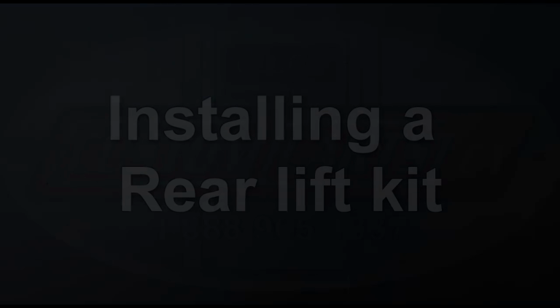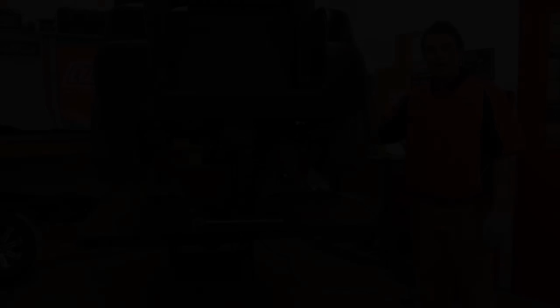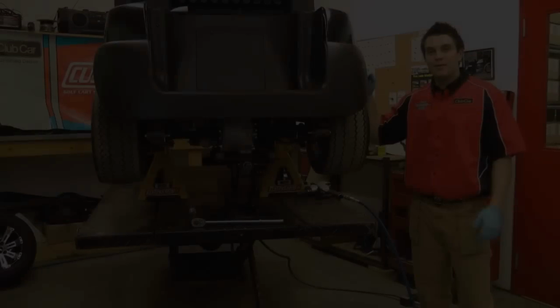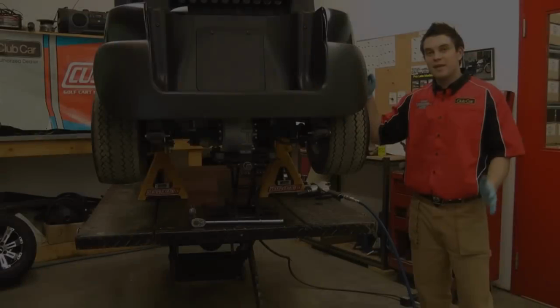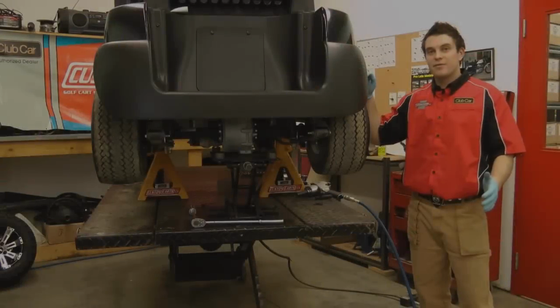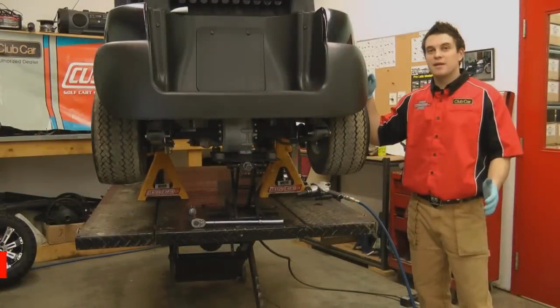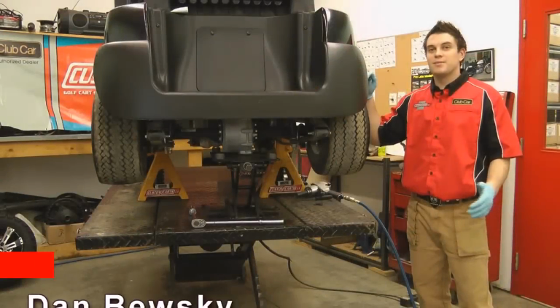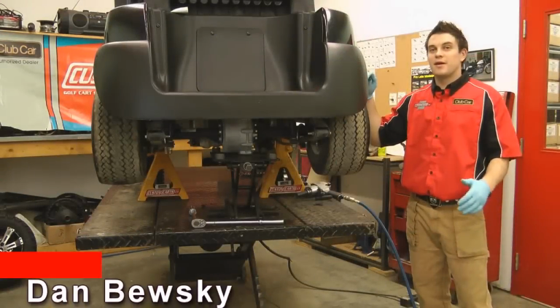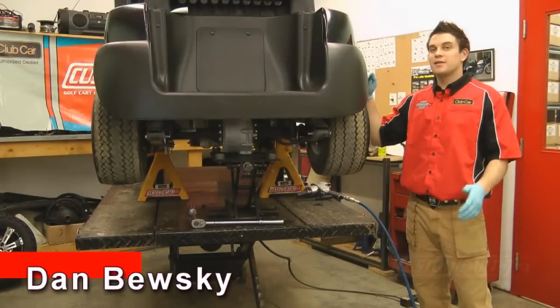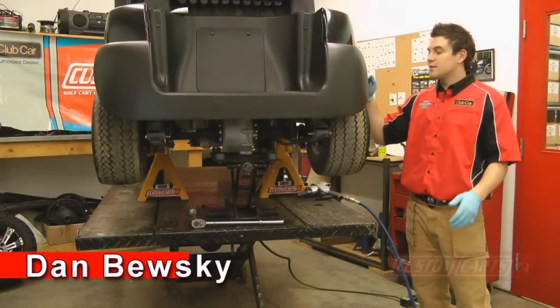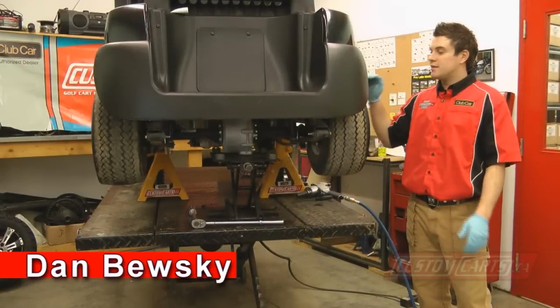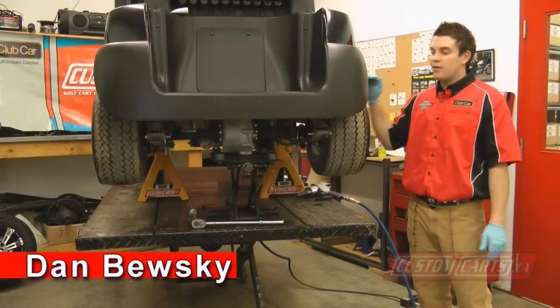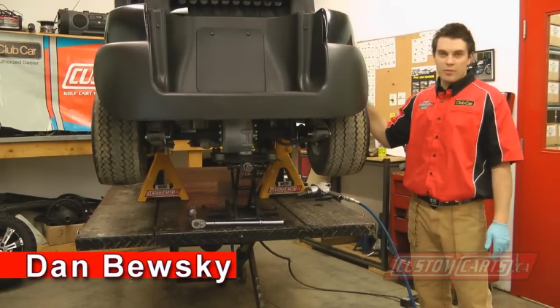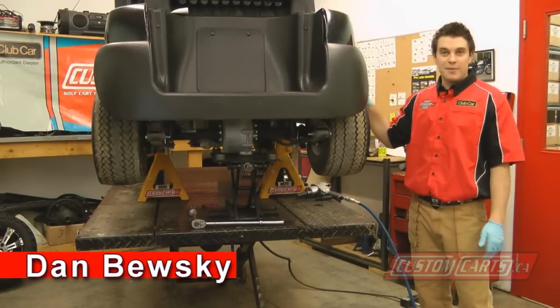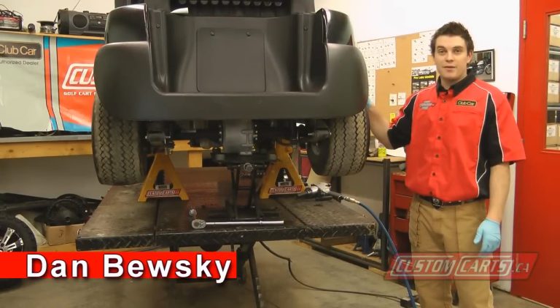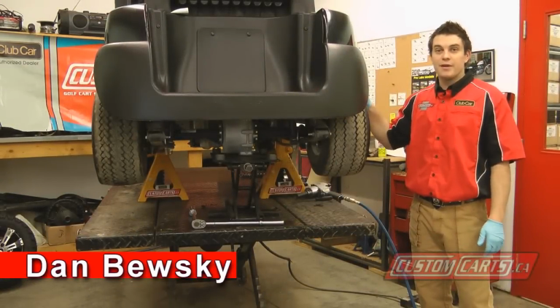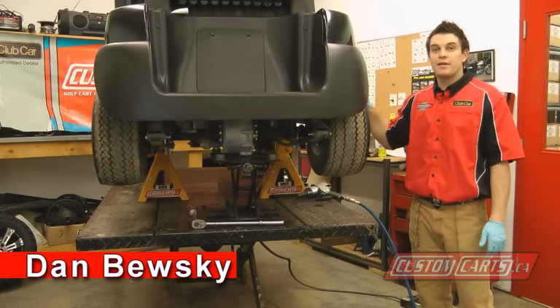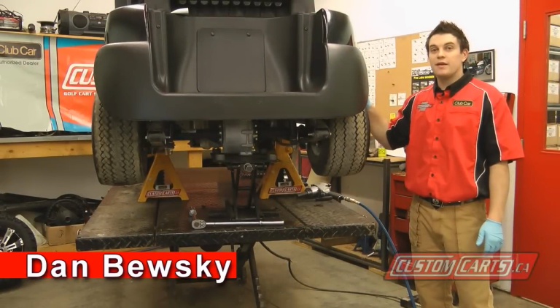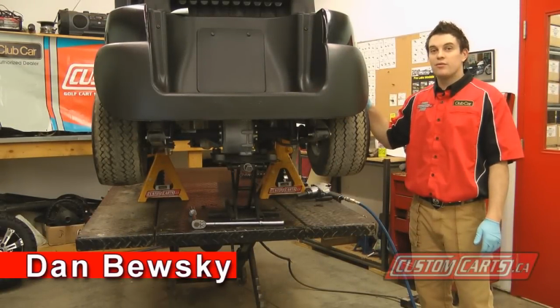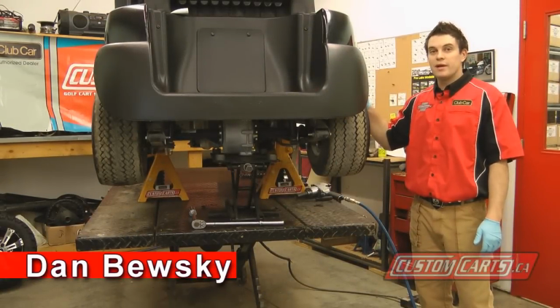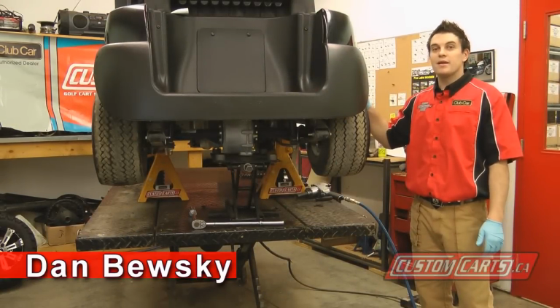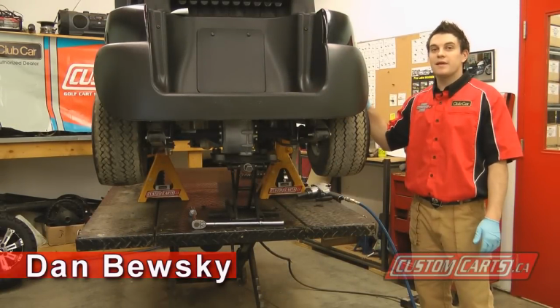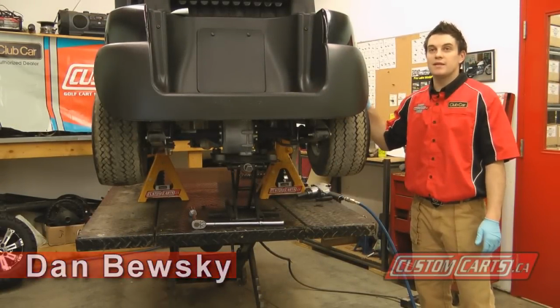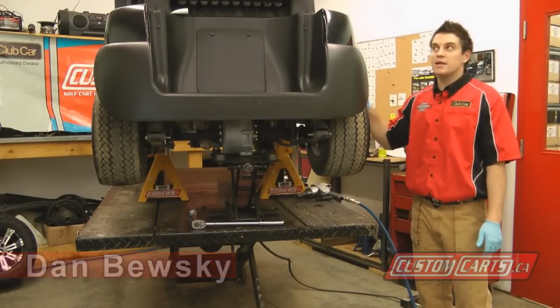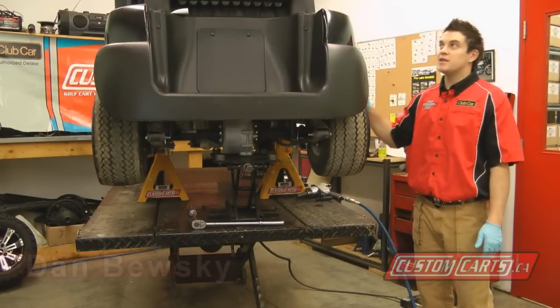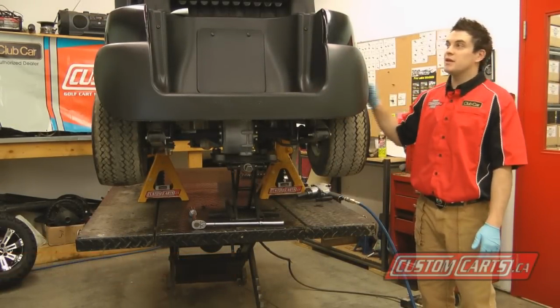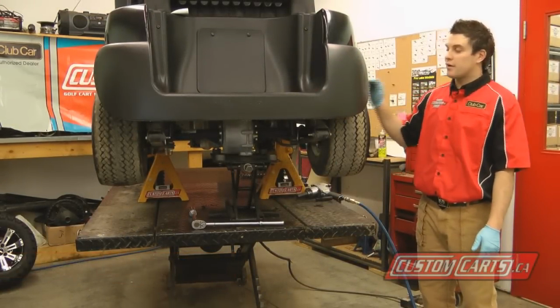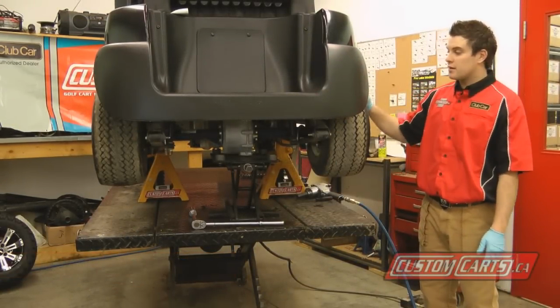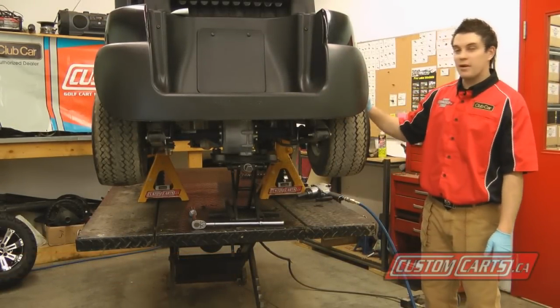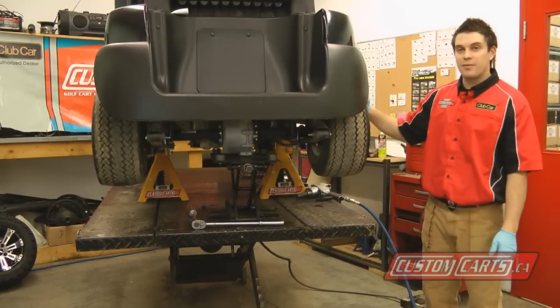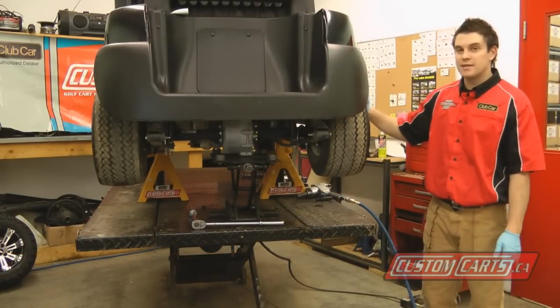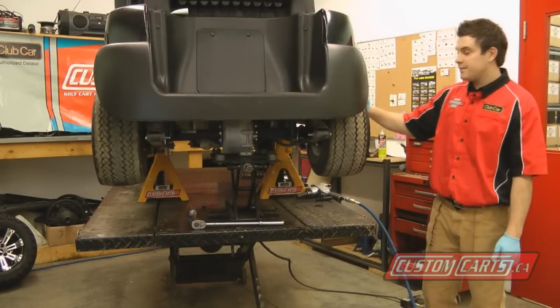Hi, I'm Dan from Custom Karts. Today we'll be doing the rear lift kit installation on our Club Car Precedent.